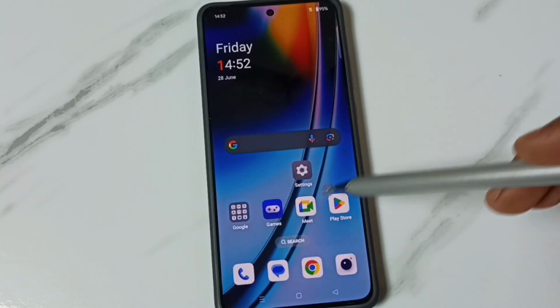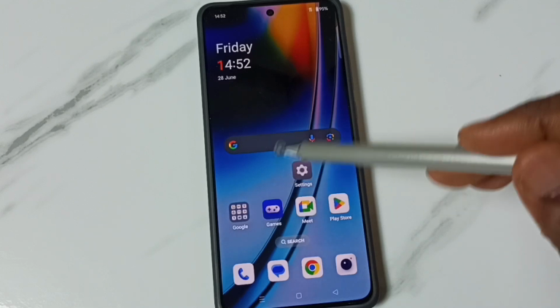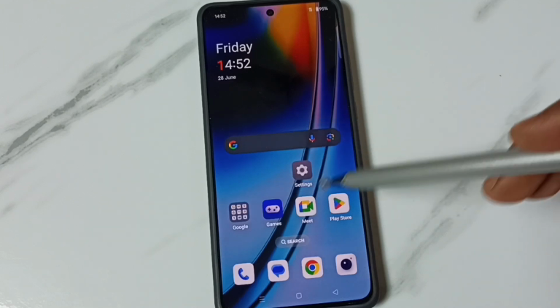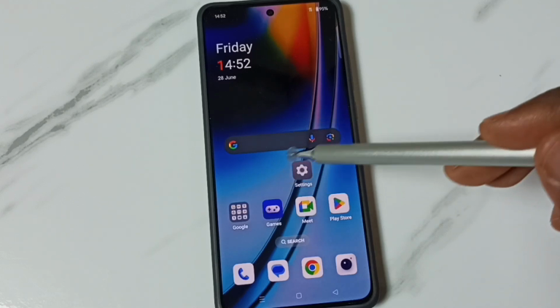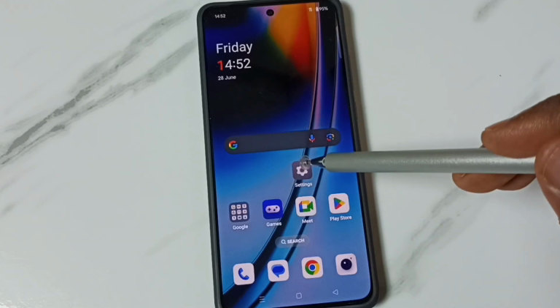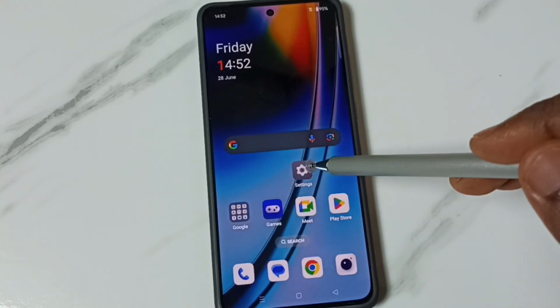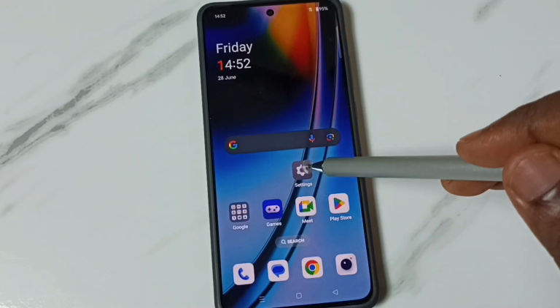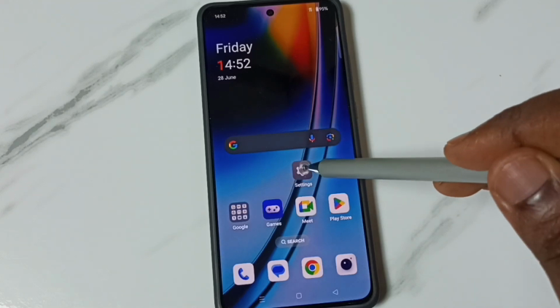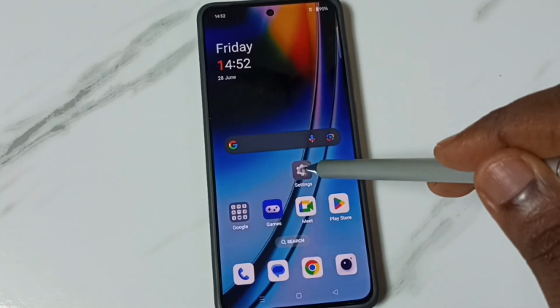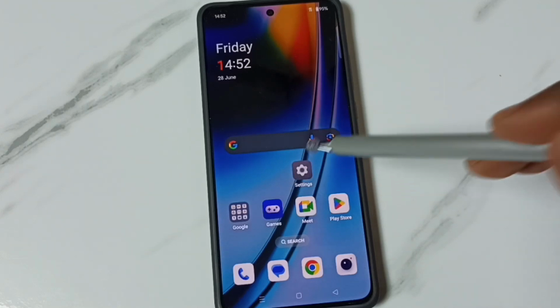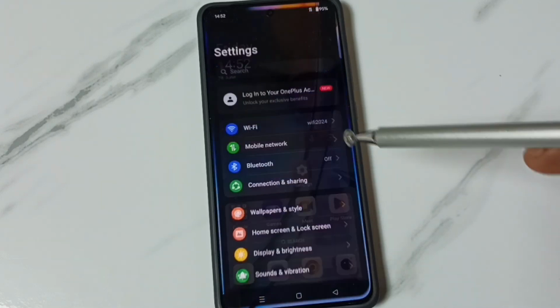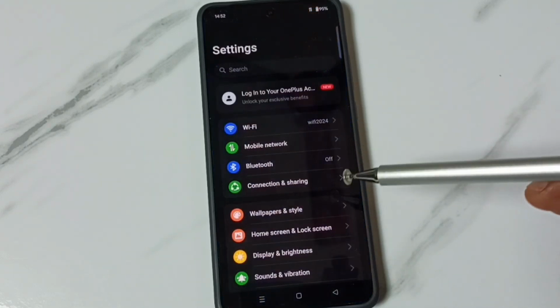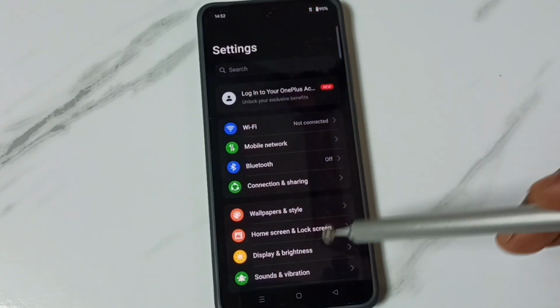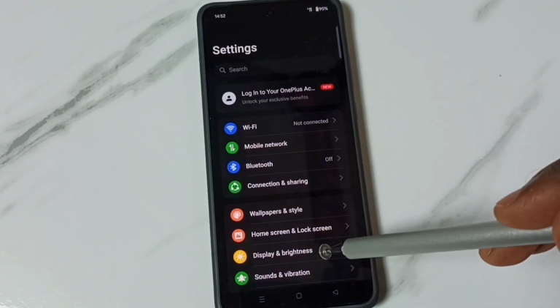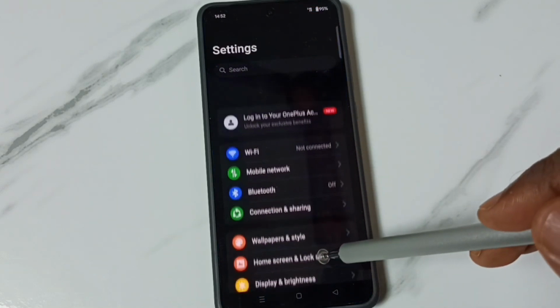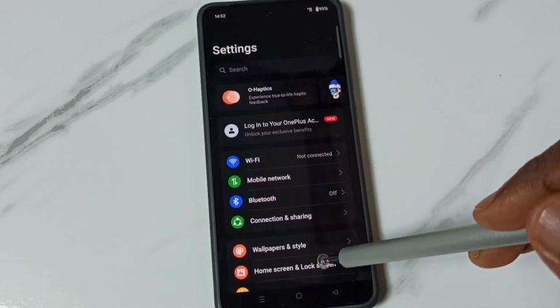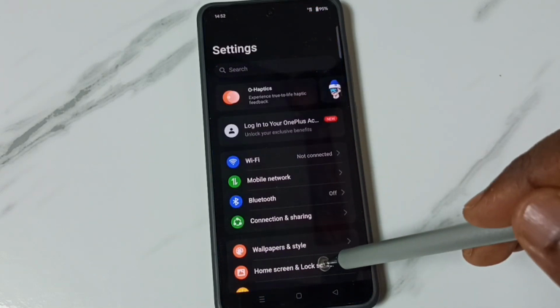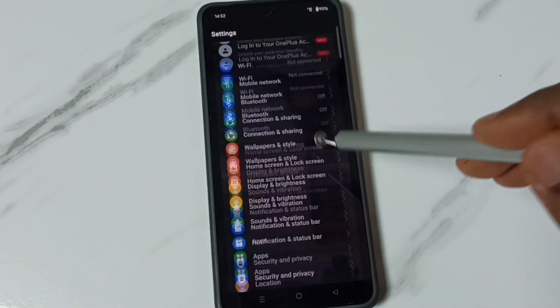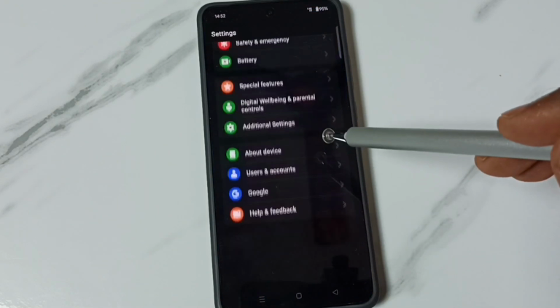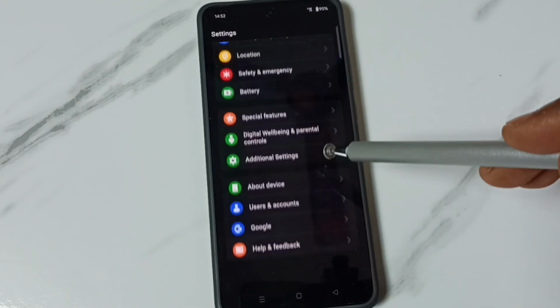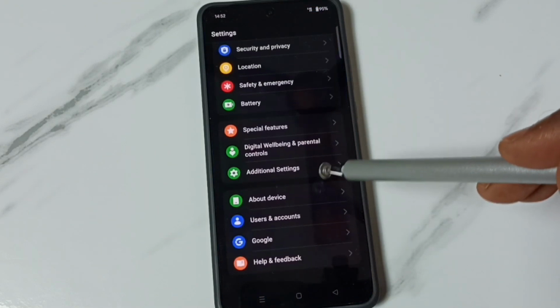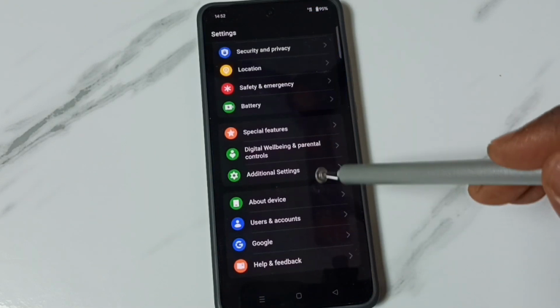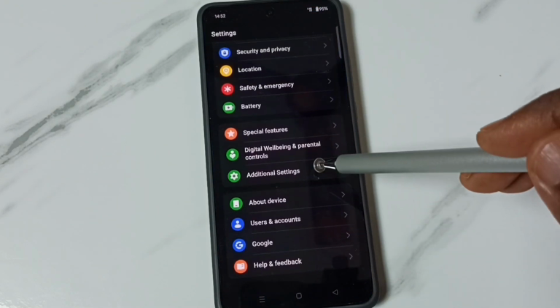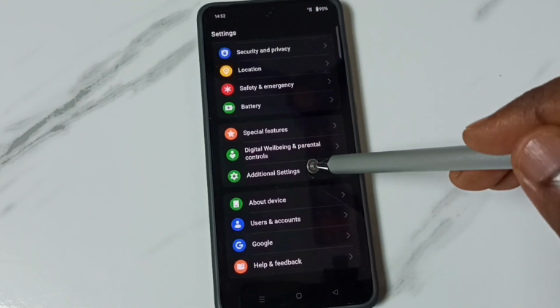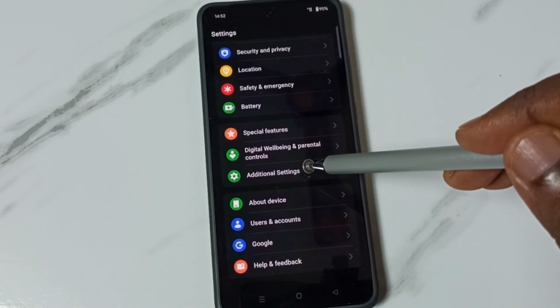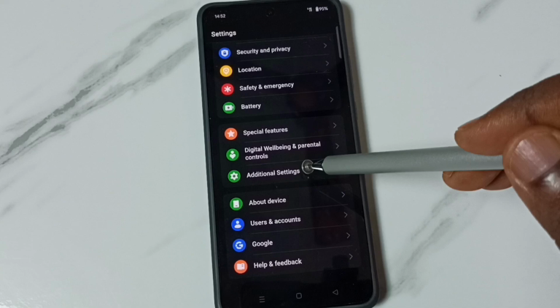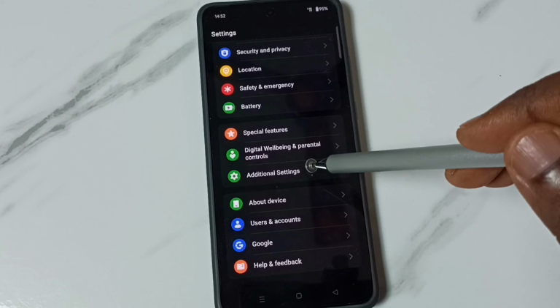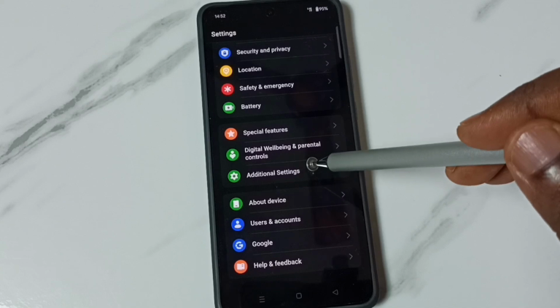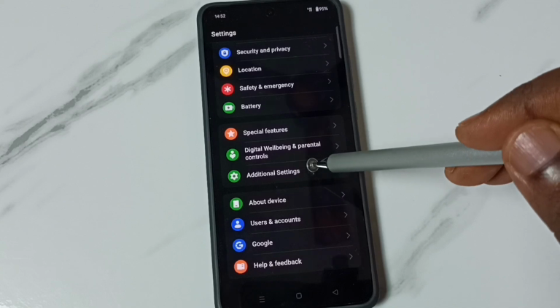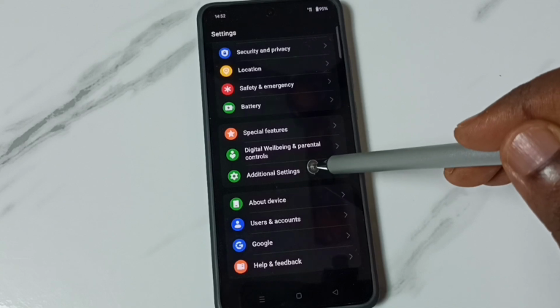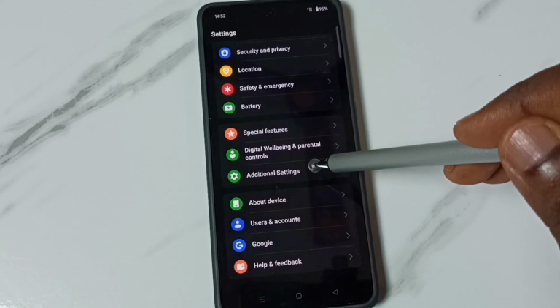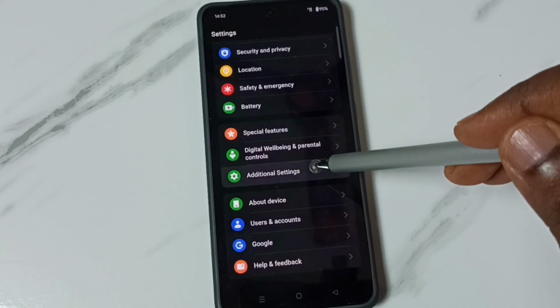First go to settings, tap on the settings app icon. Go down, tap on additional settings.